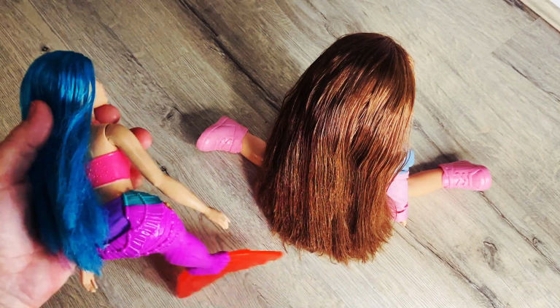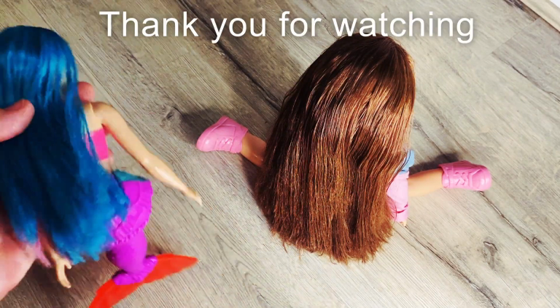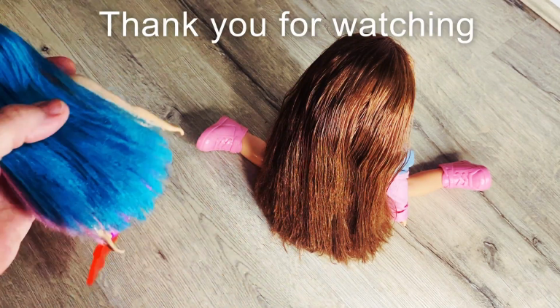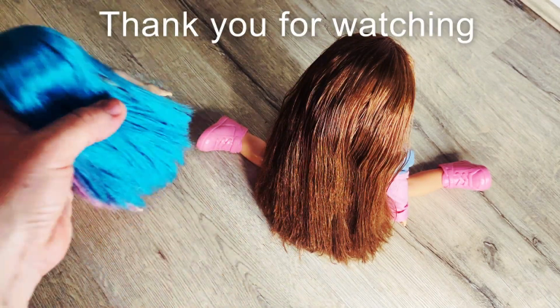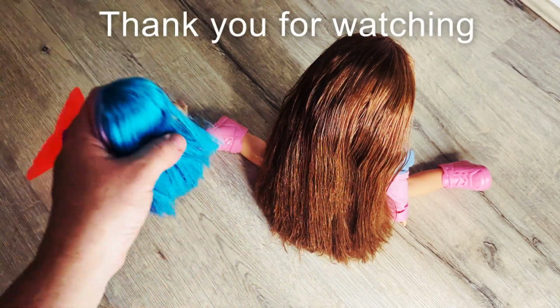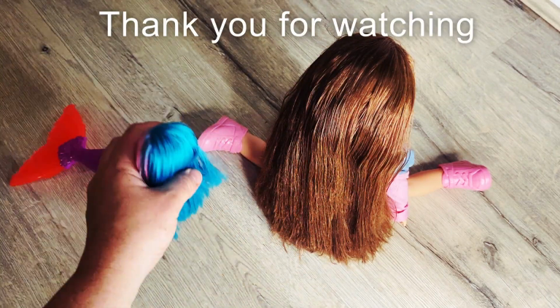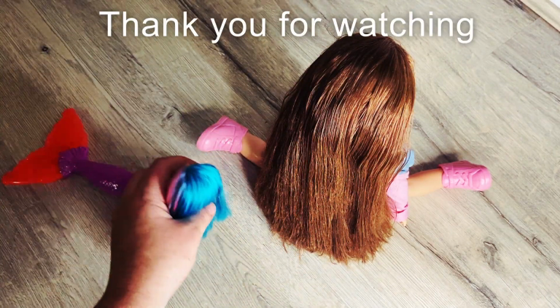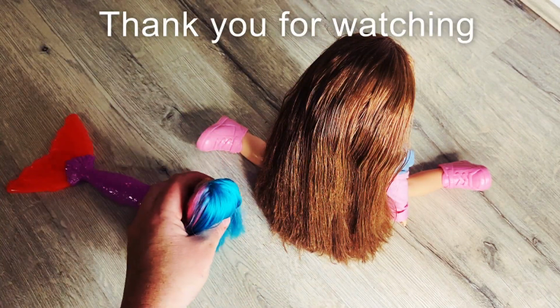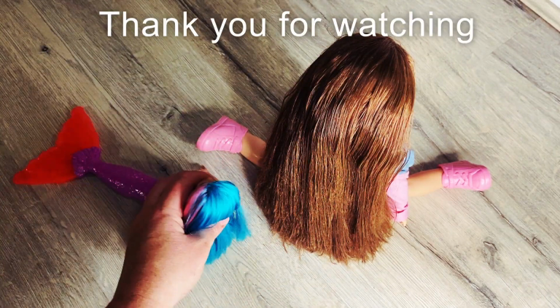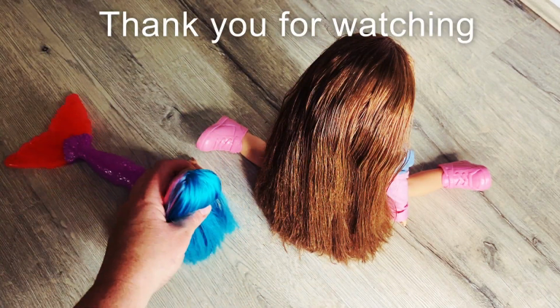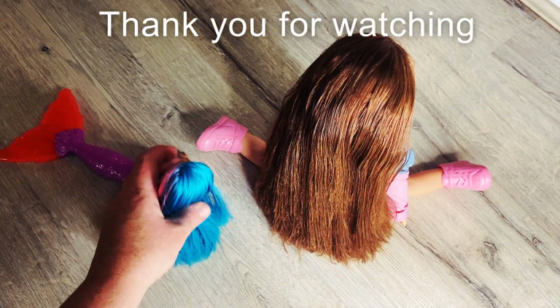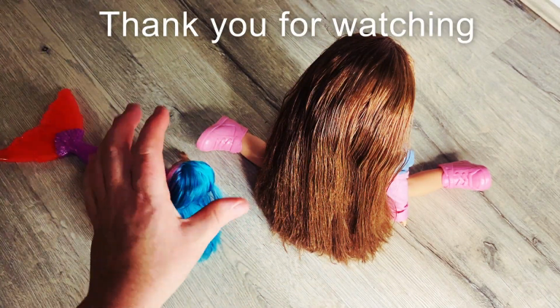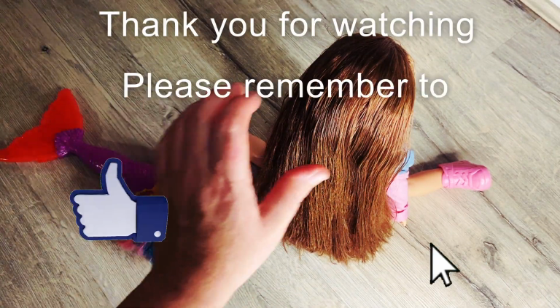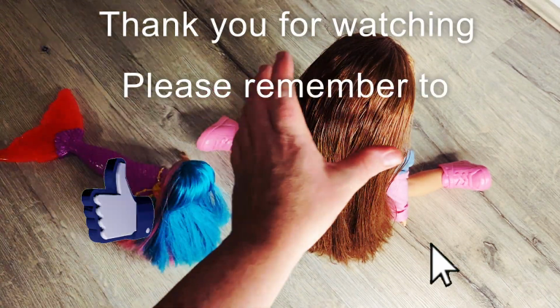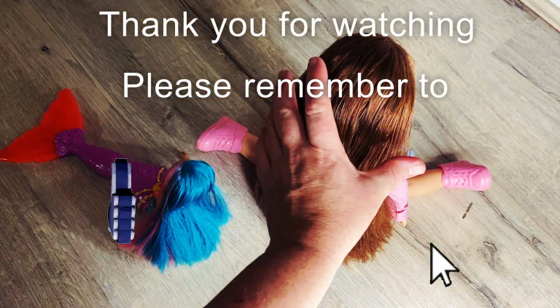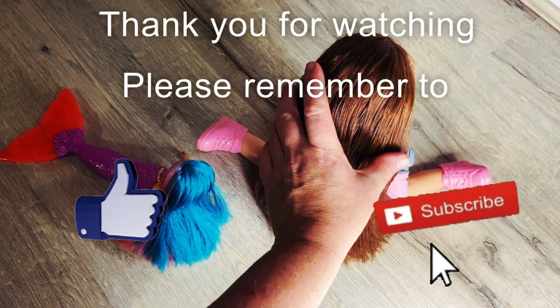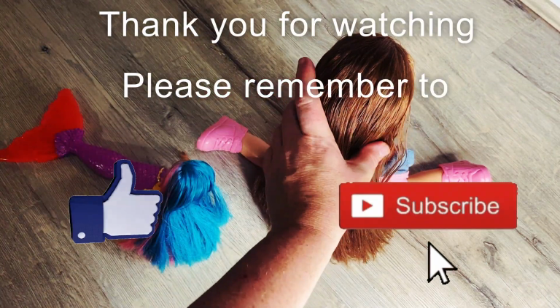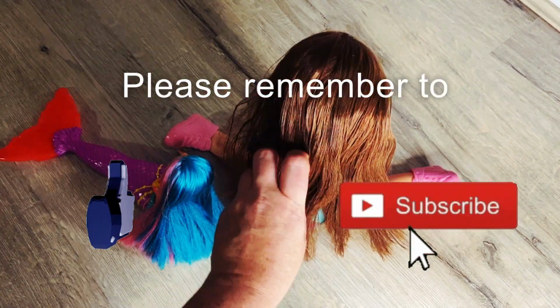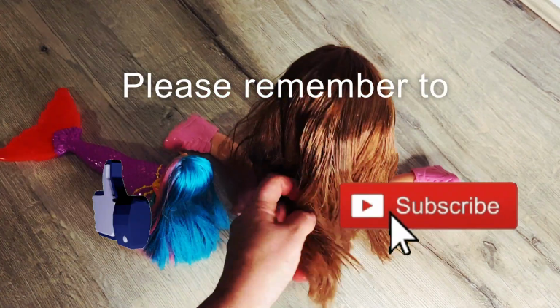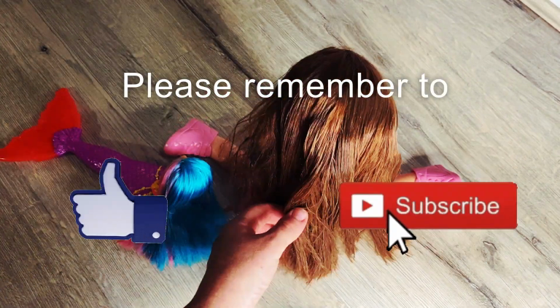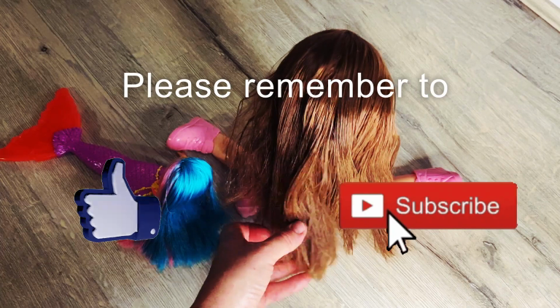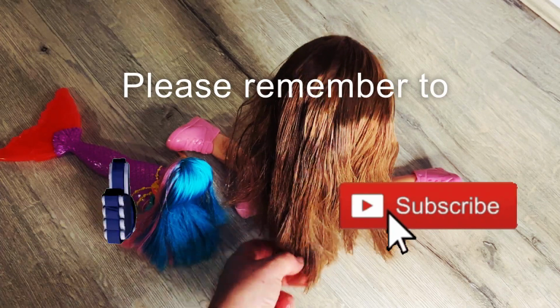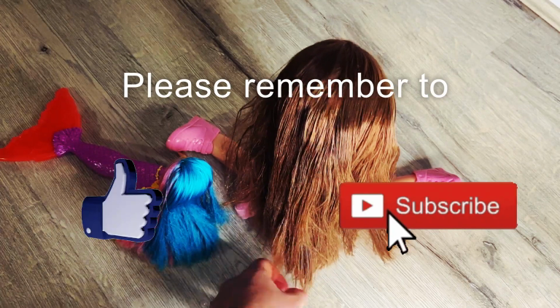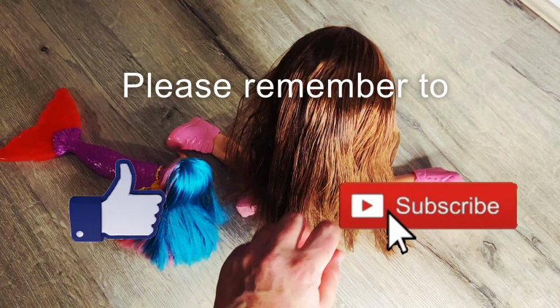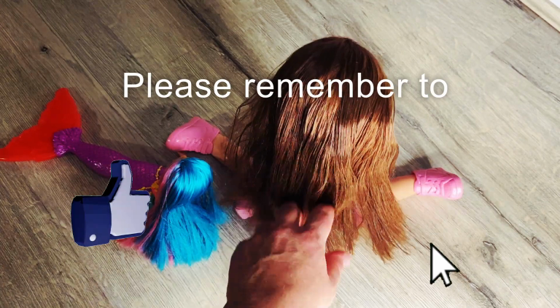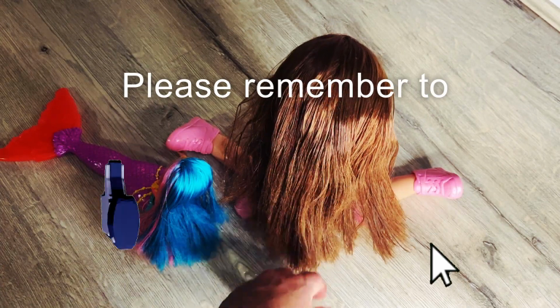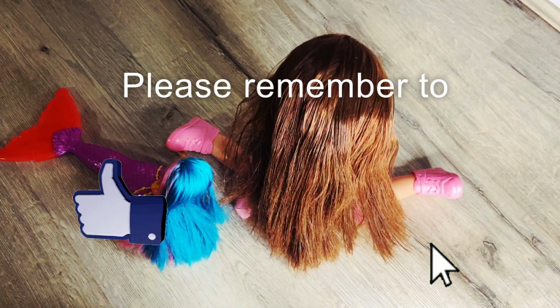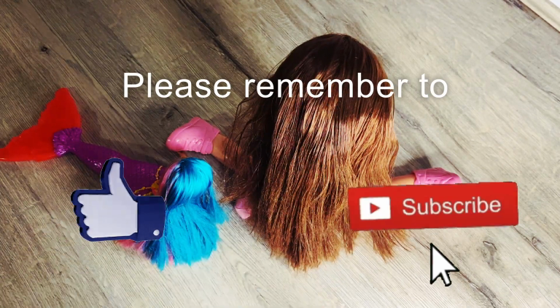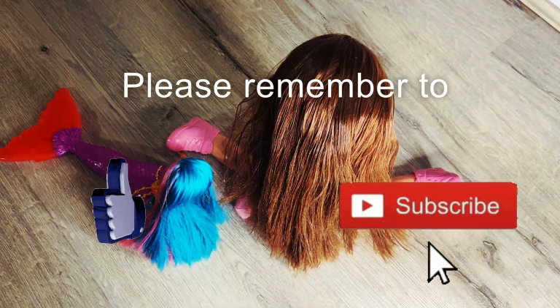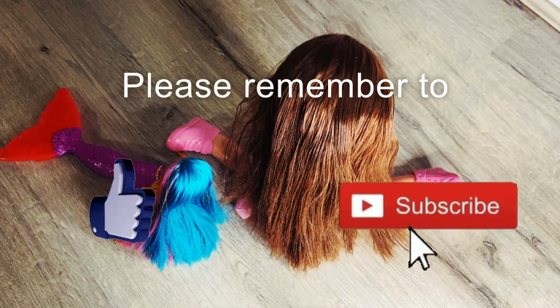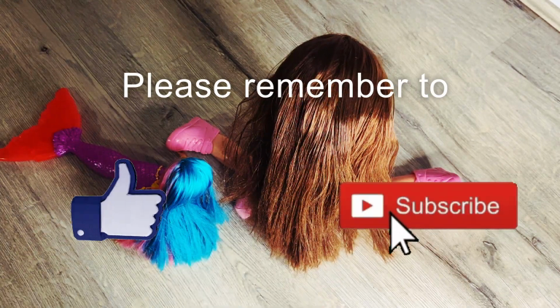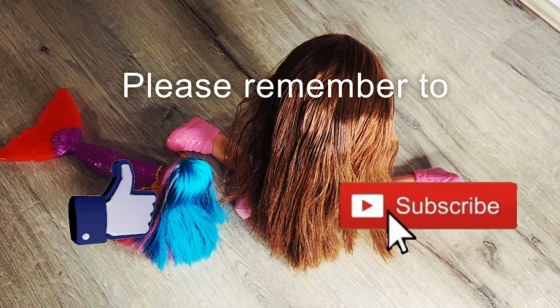Thank you for watching. Please remember to like and subscribe.